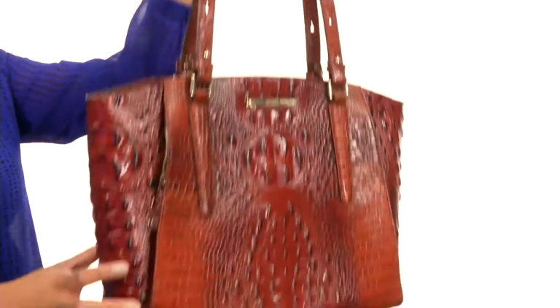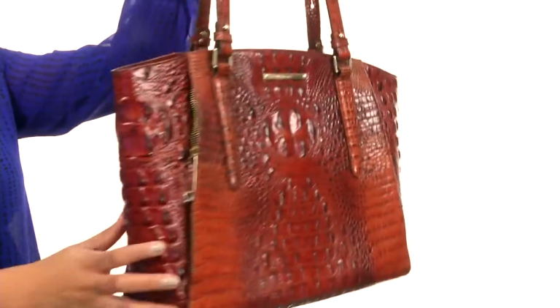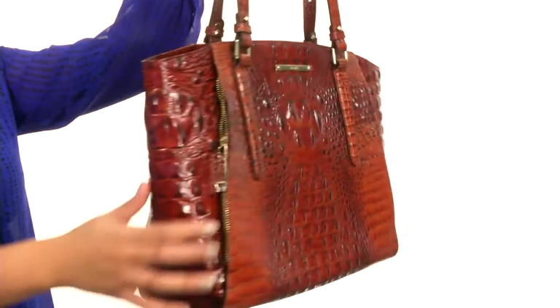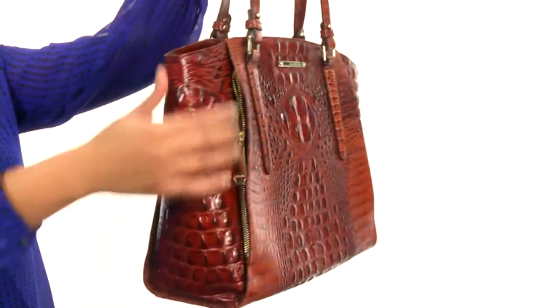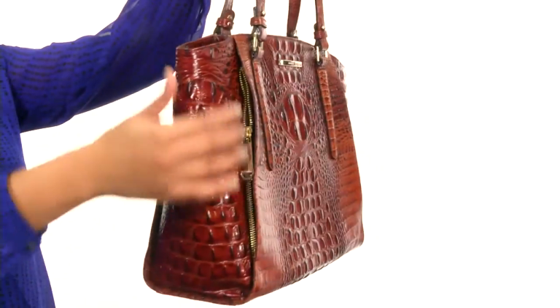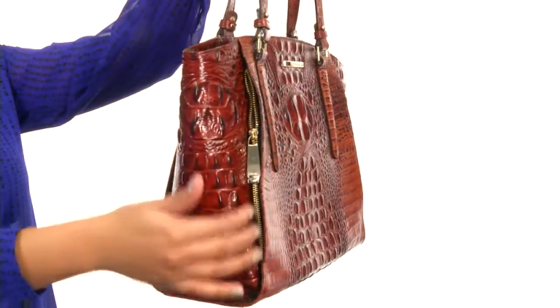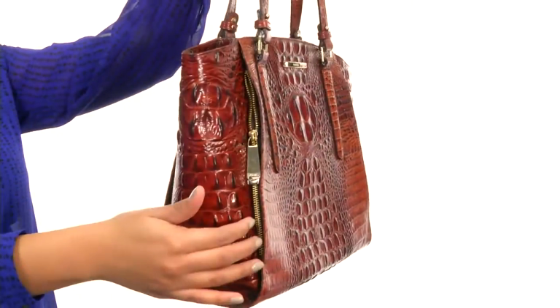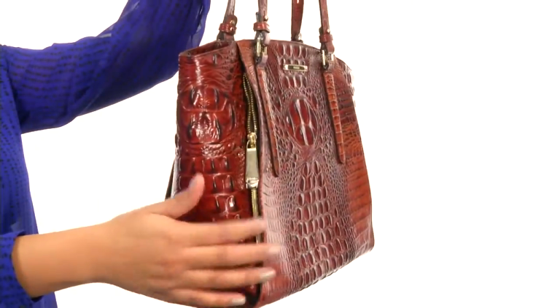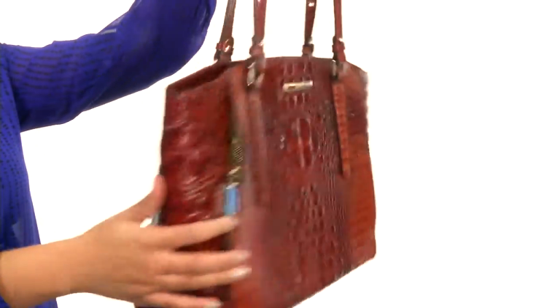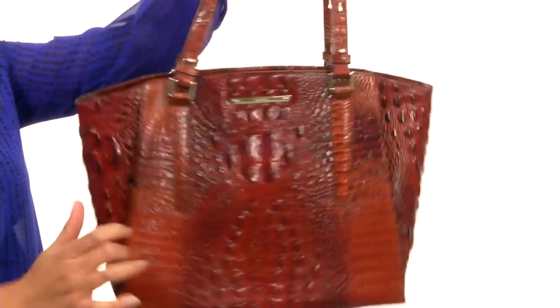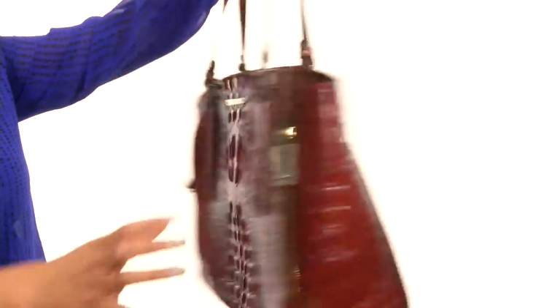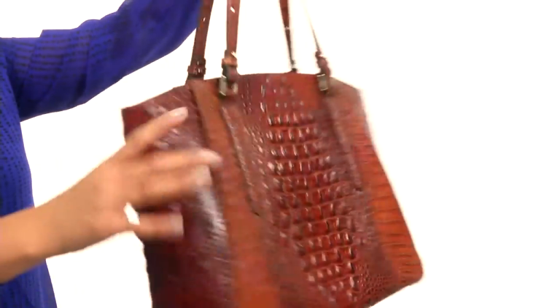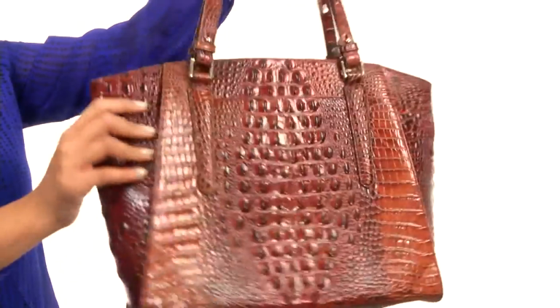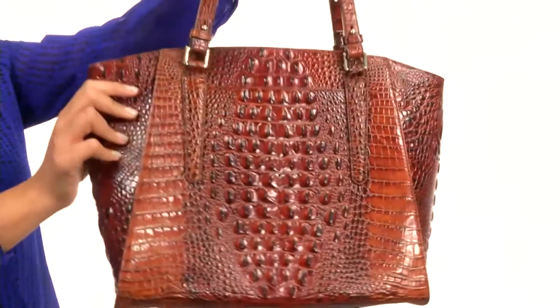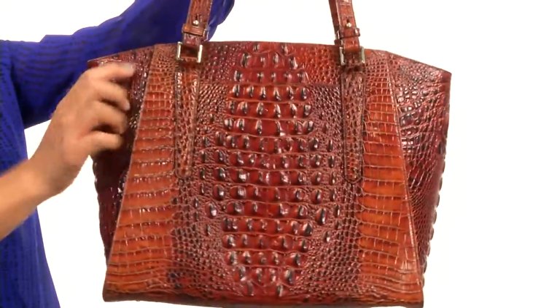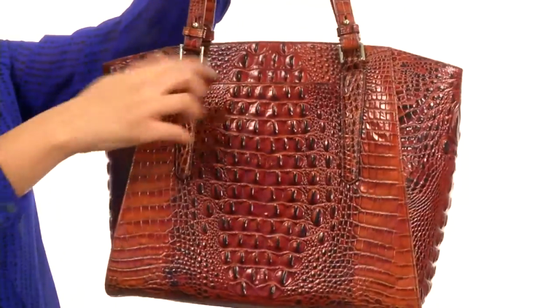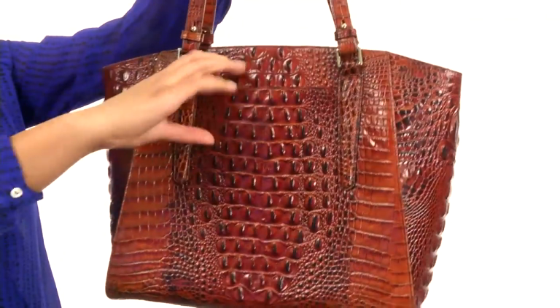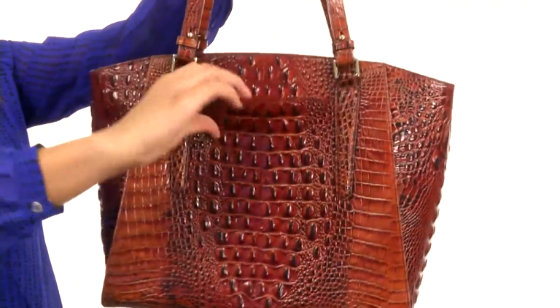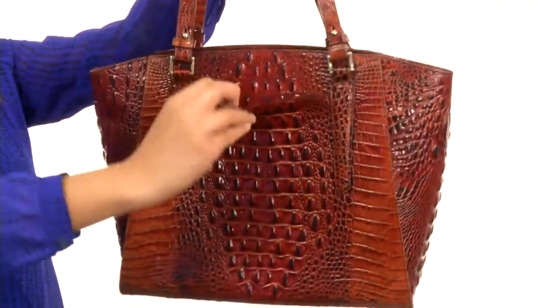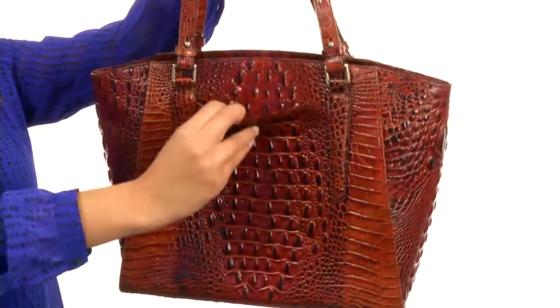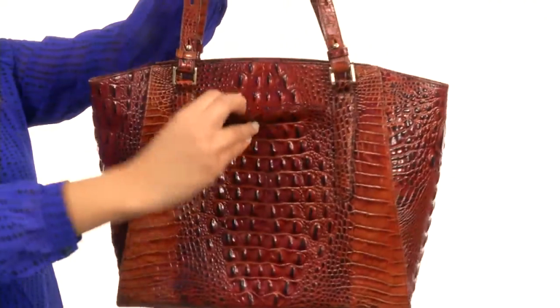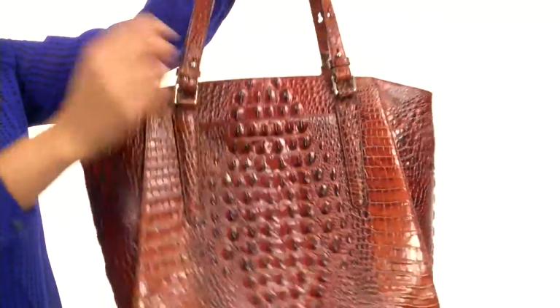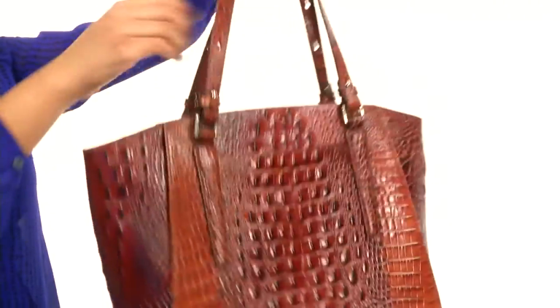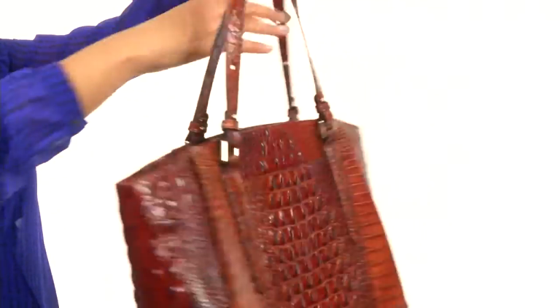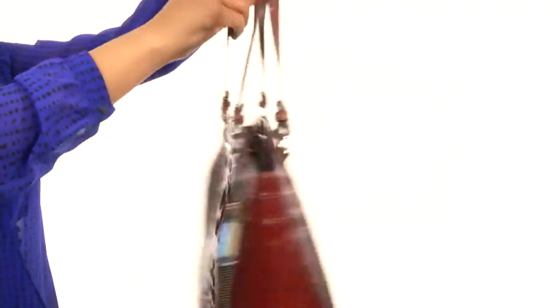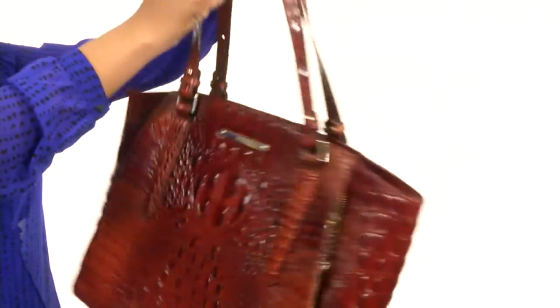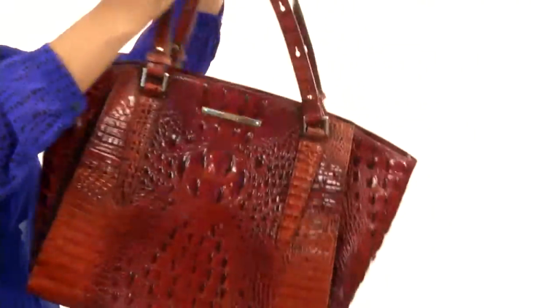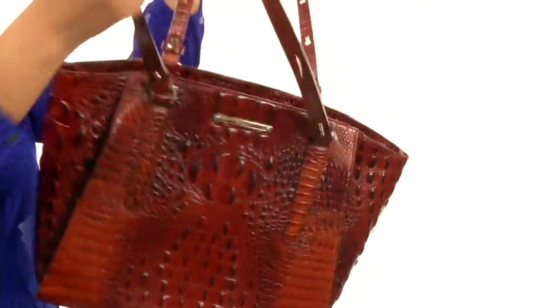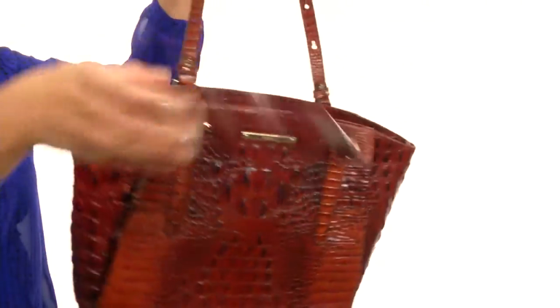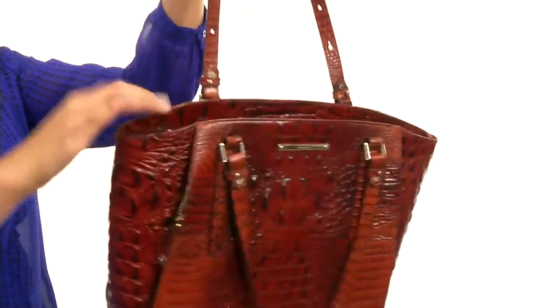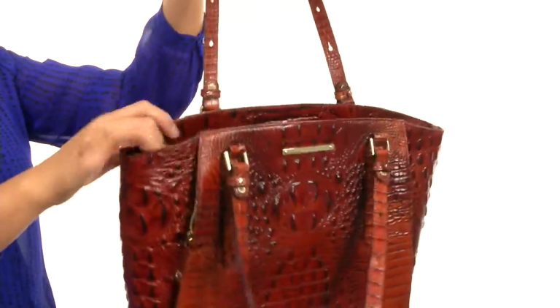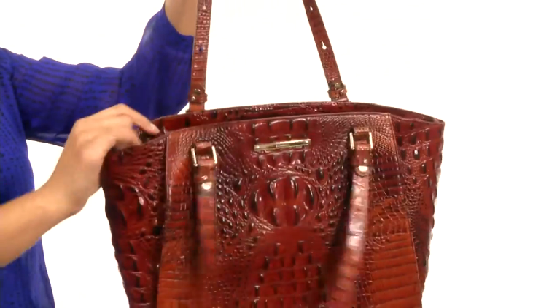The outside gives you a pocket on the front and one on the back that's great for grab and go. And the main compartment is secured with a zipper.